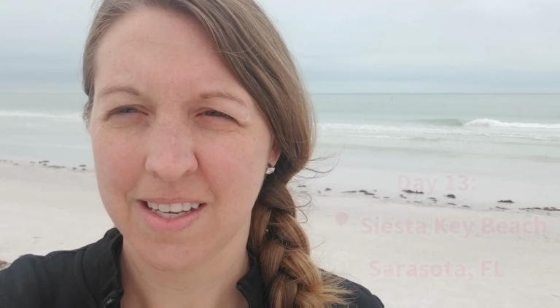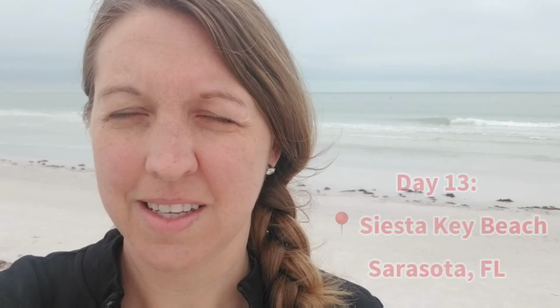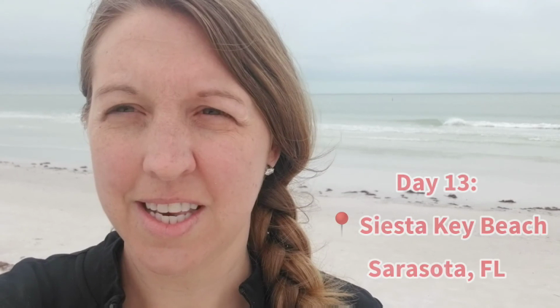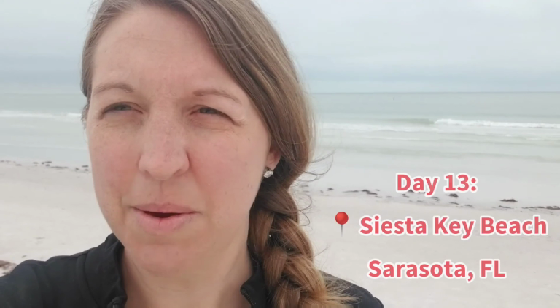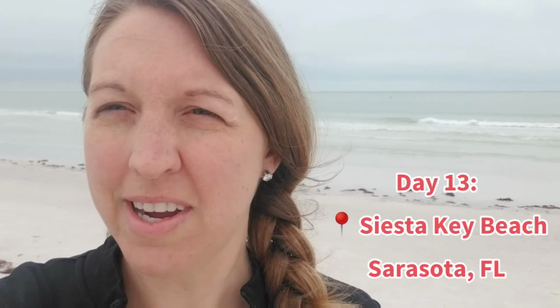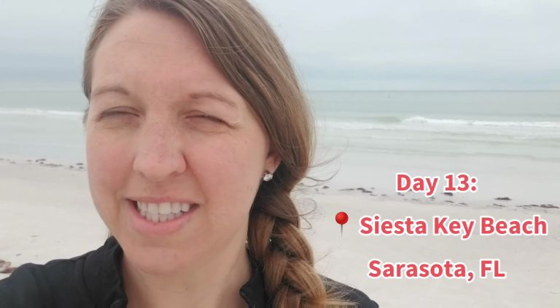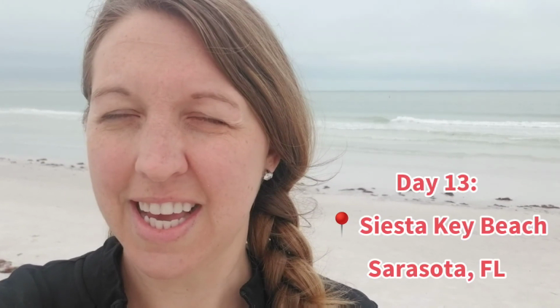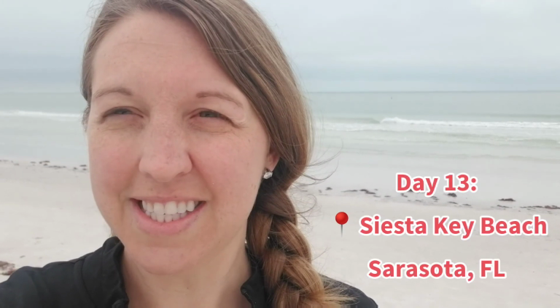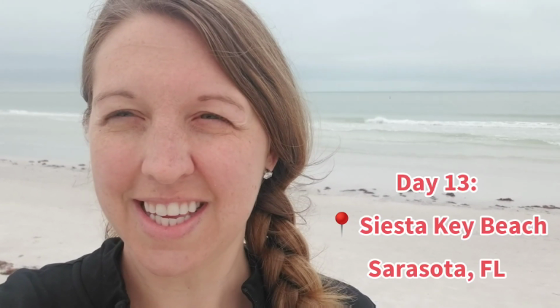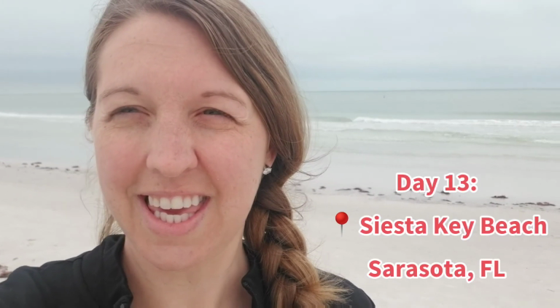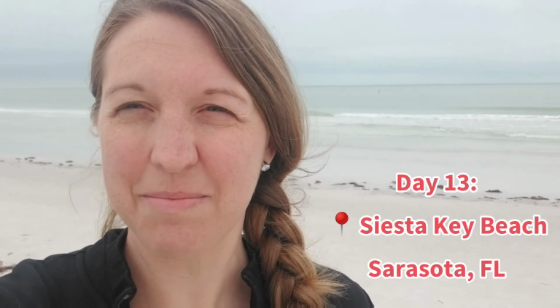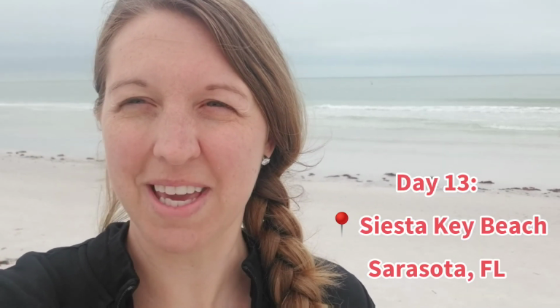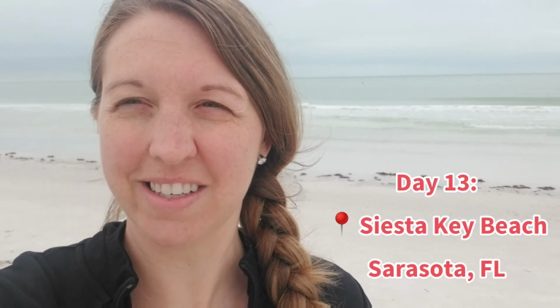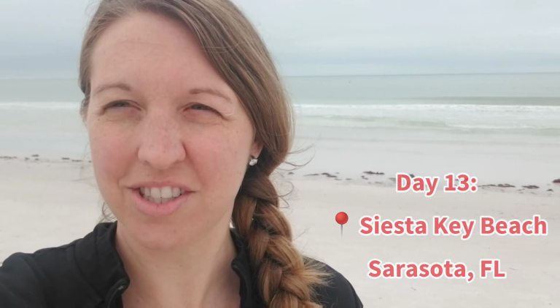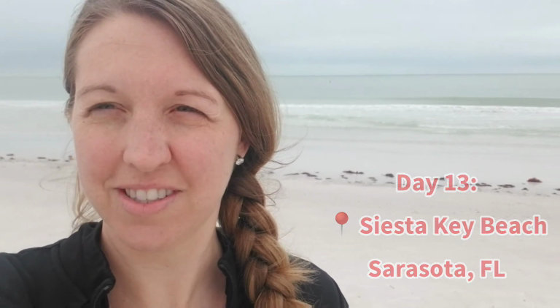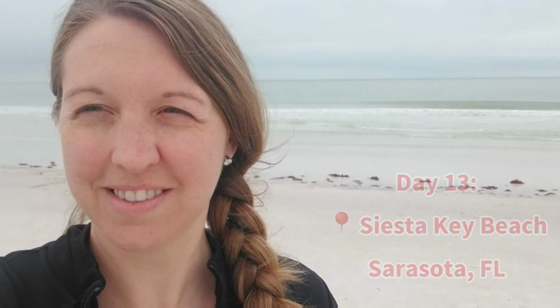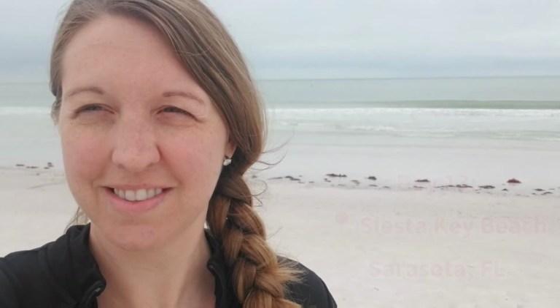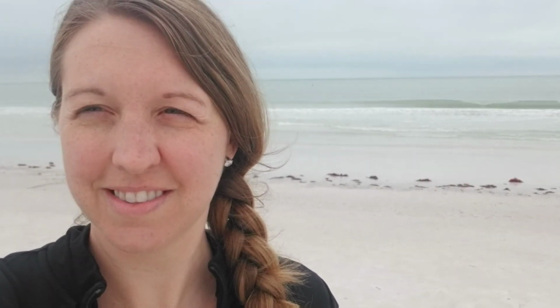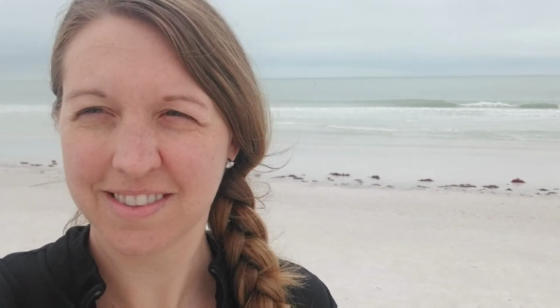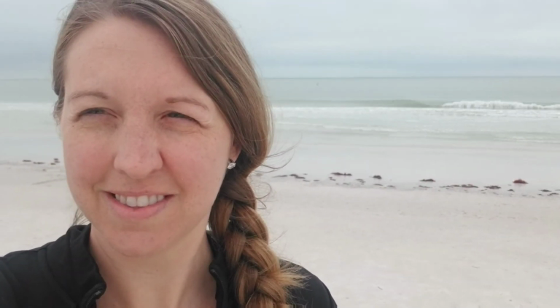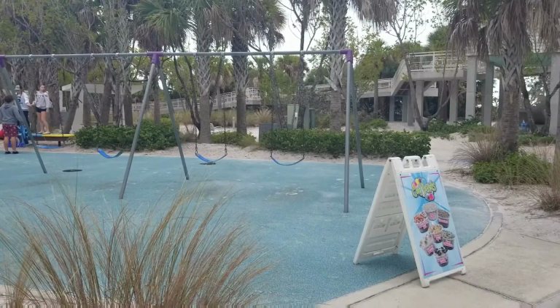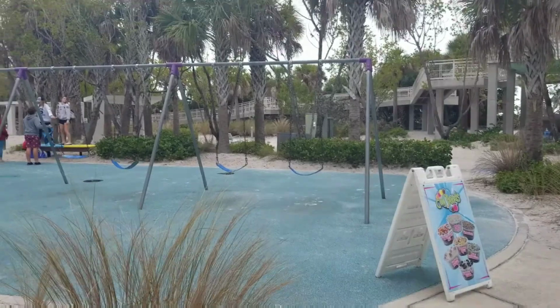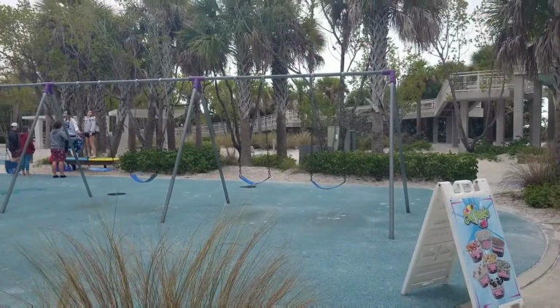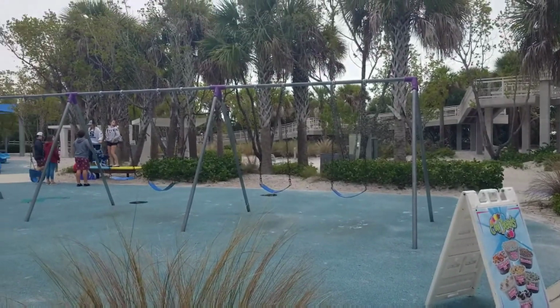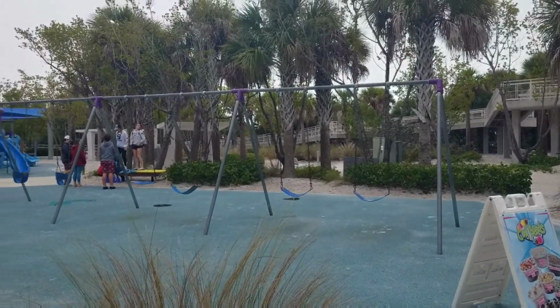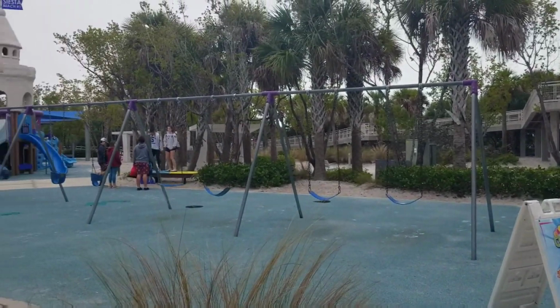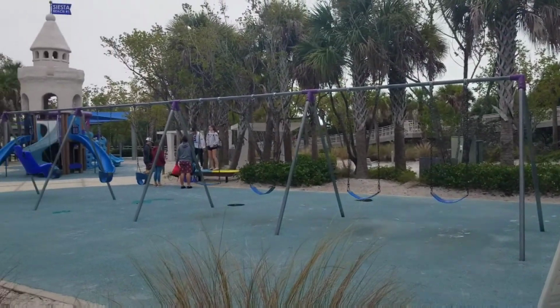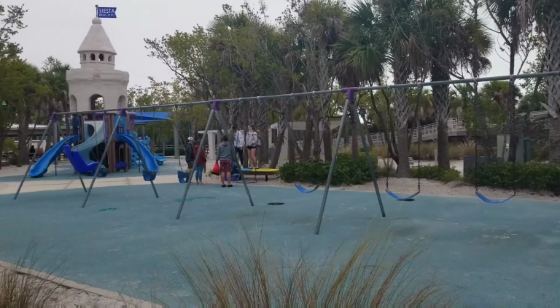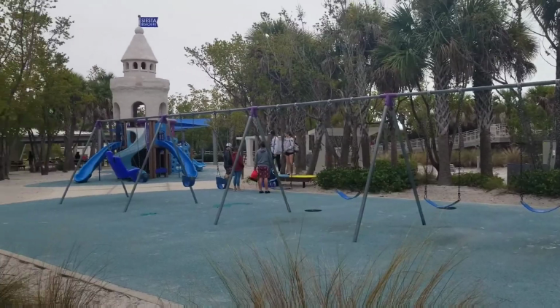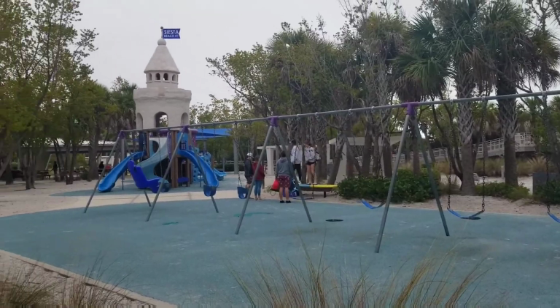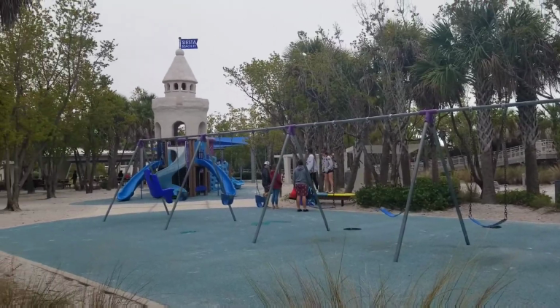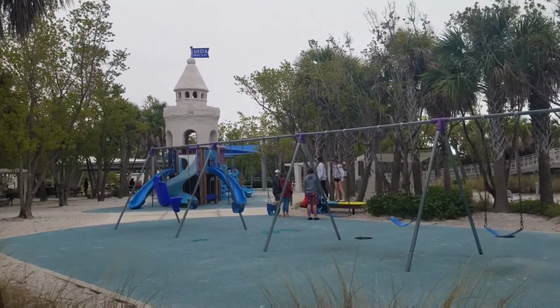Today we are at Siesta Key Beach. Look at that grass — it is cool.